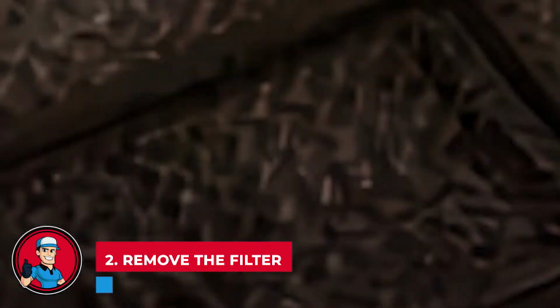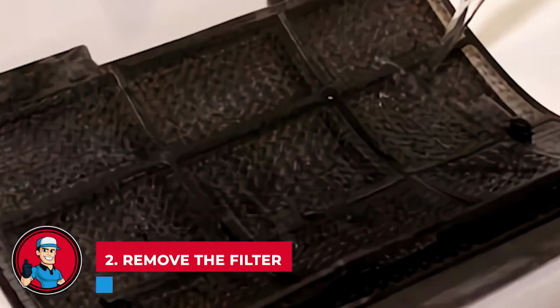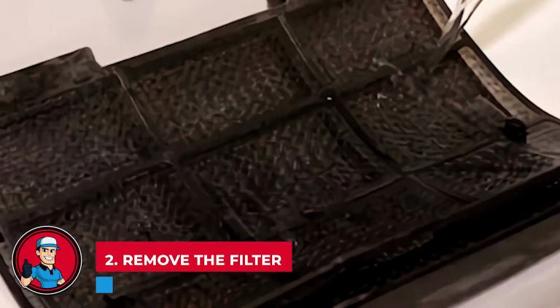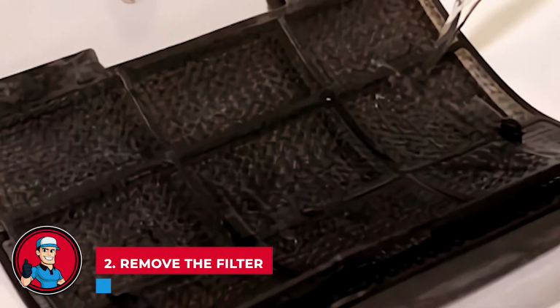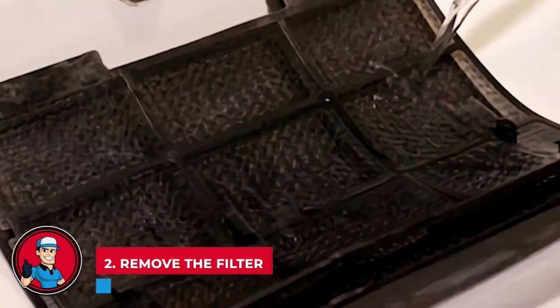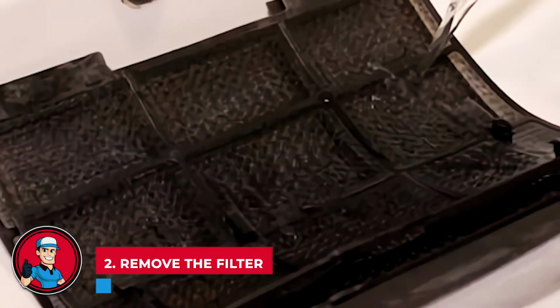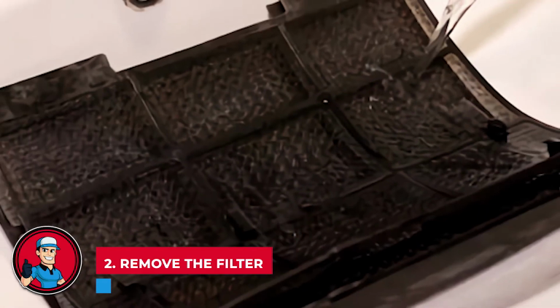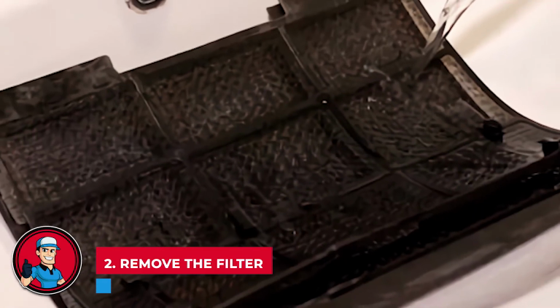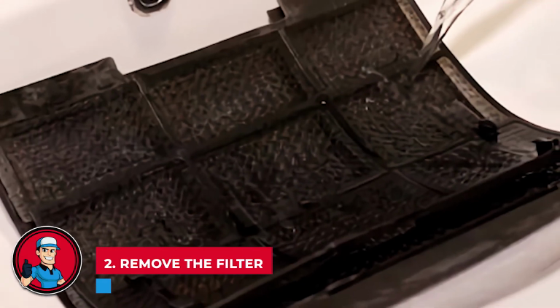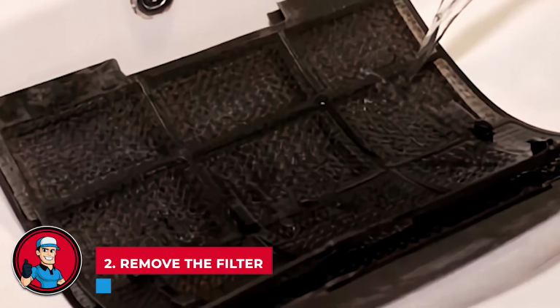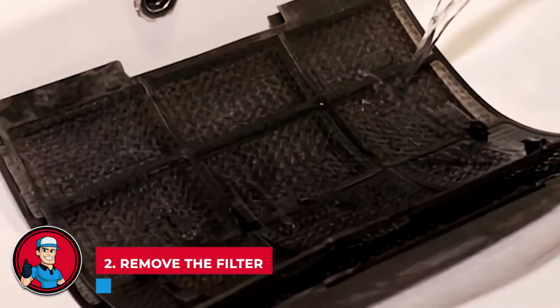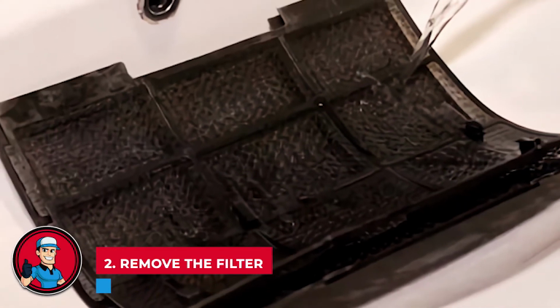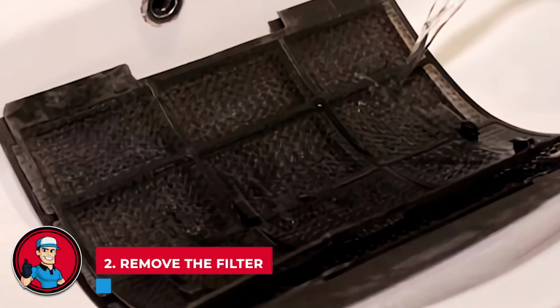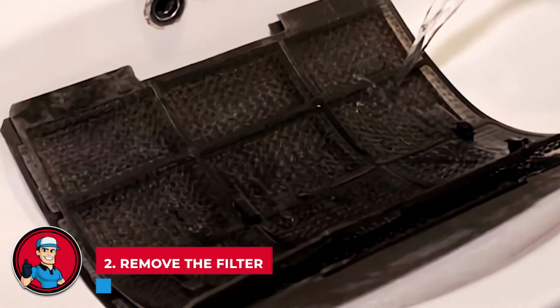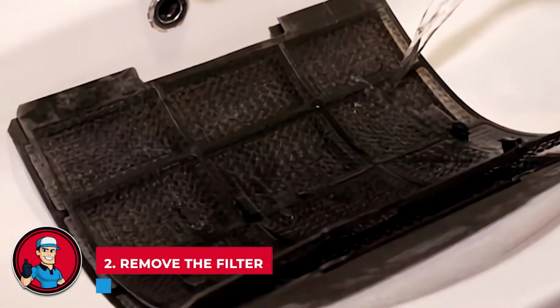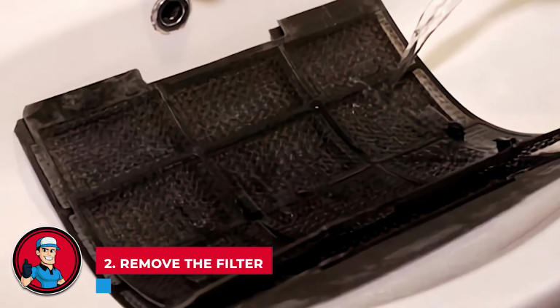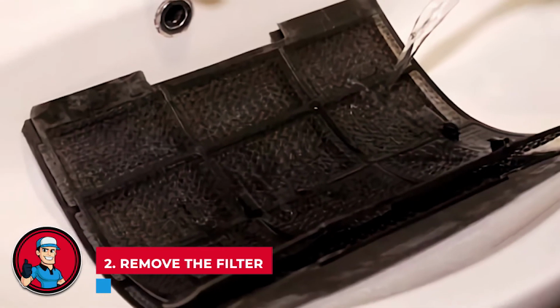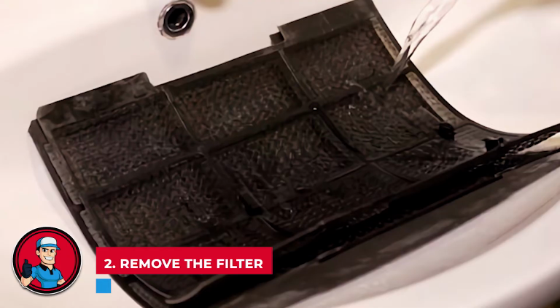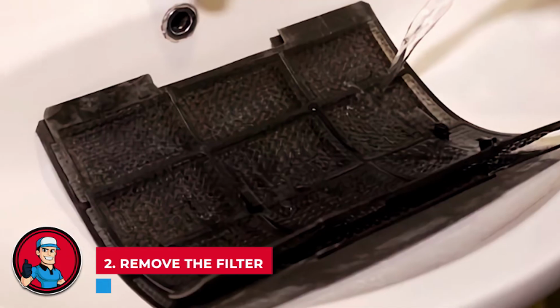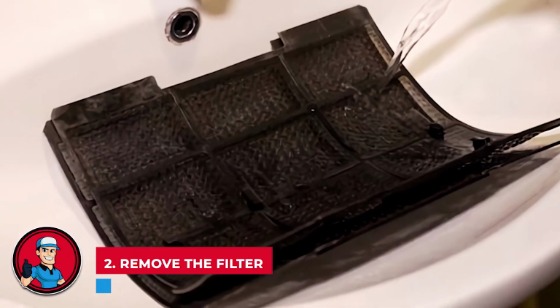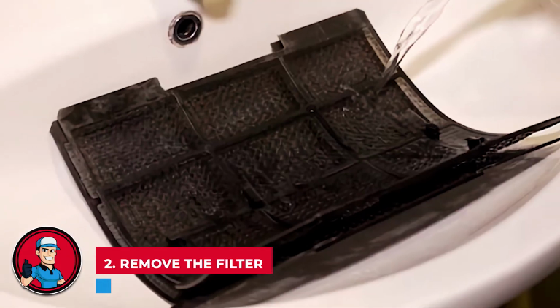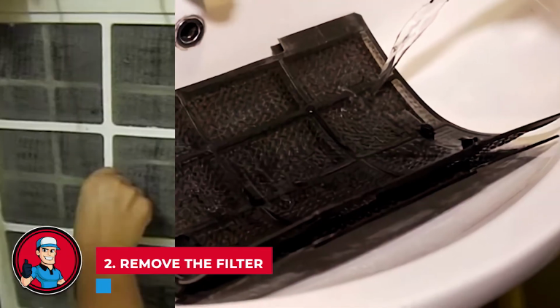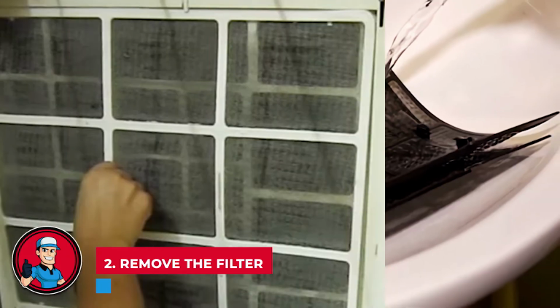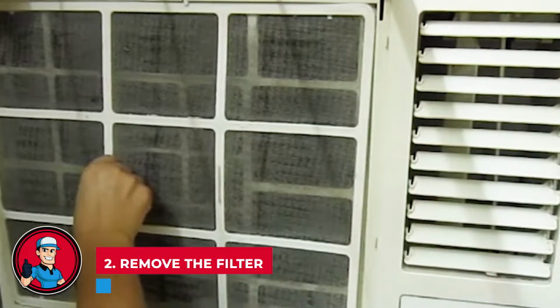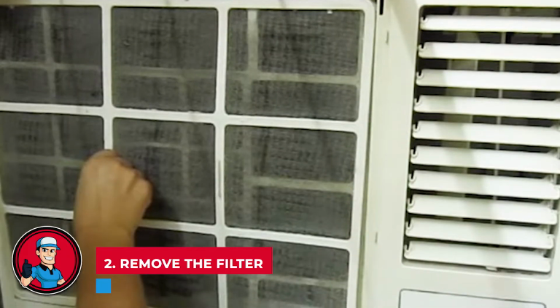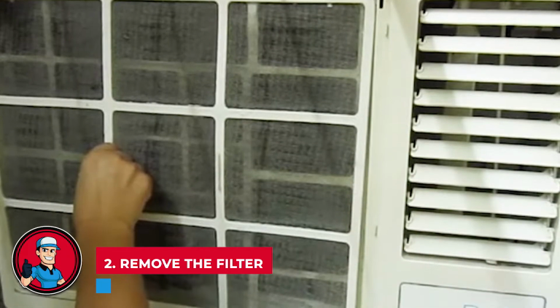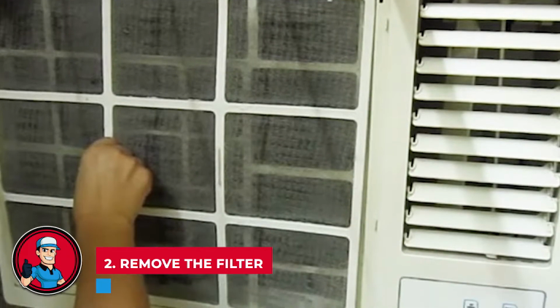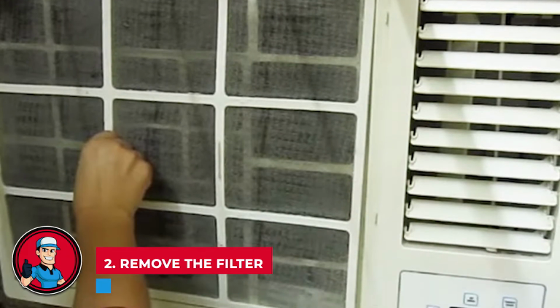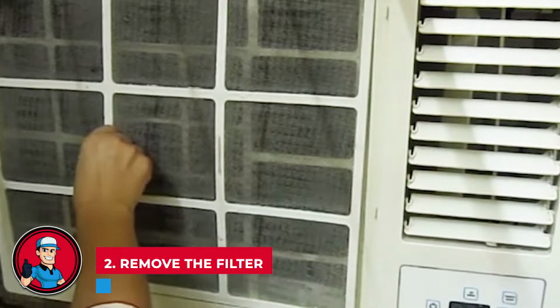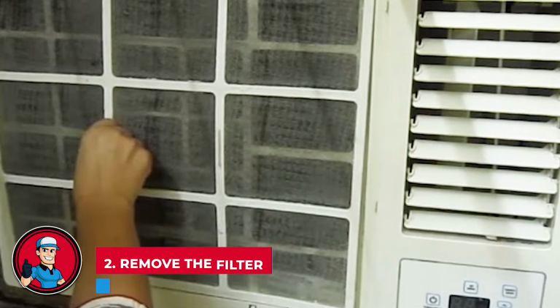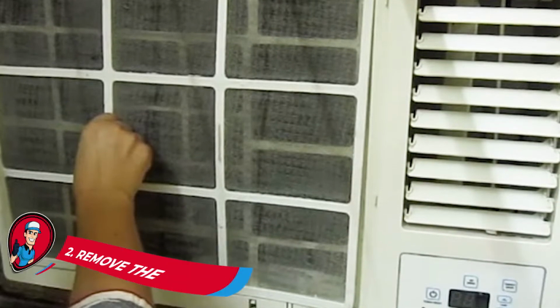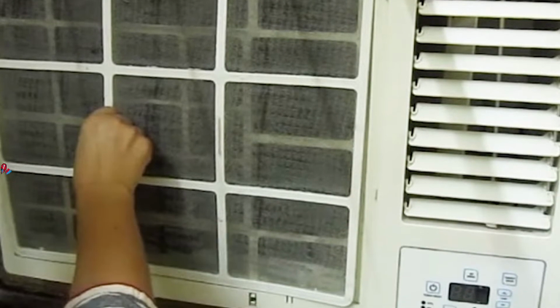If it's a washable filter, go and put it in a bucket of warm water and soap and leave it to soak until it is clean.